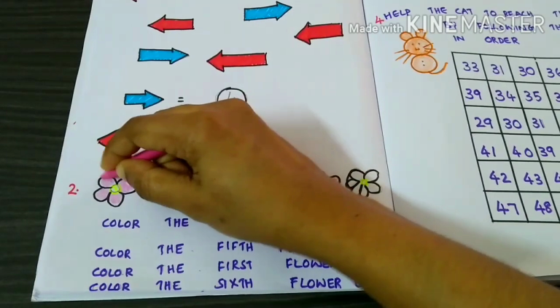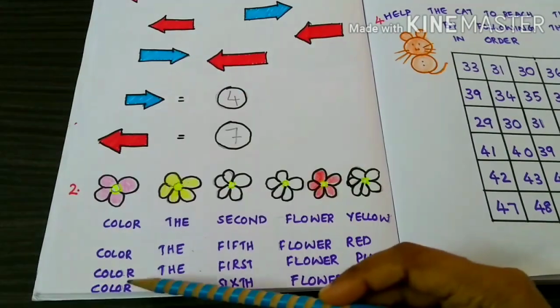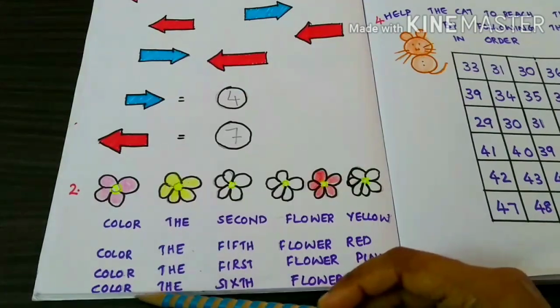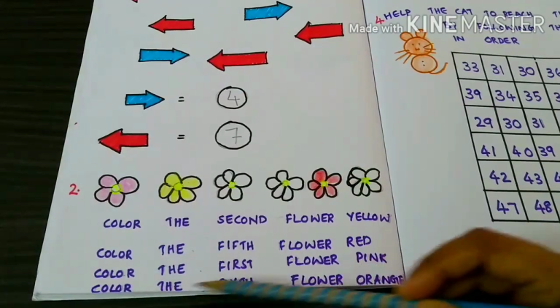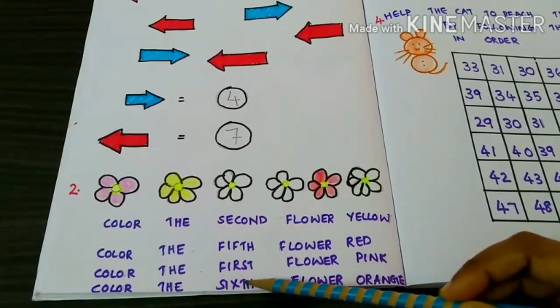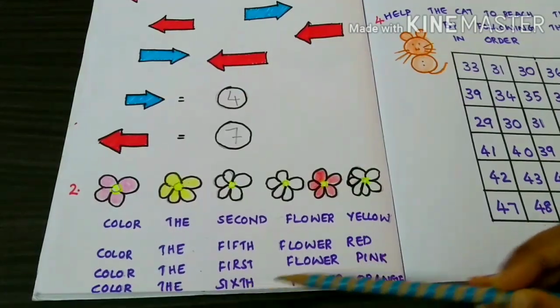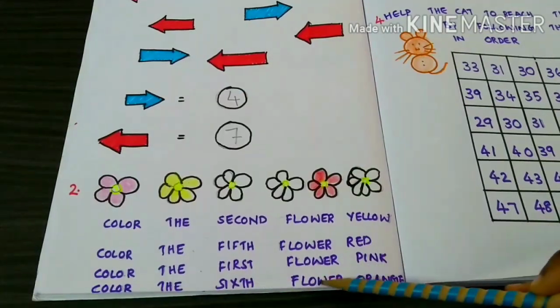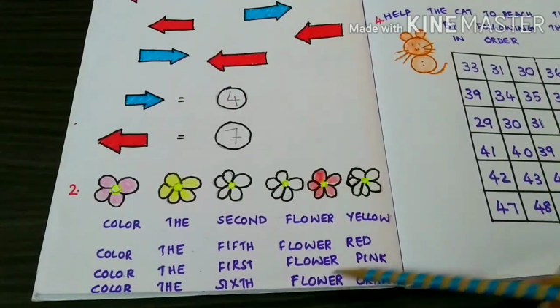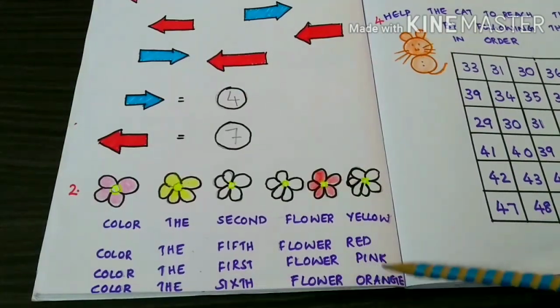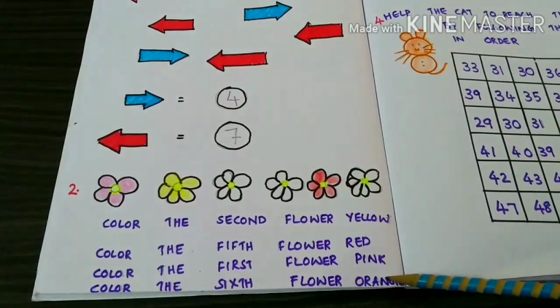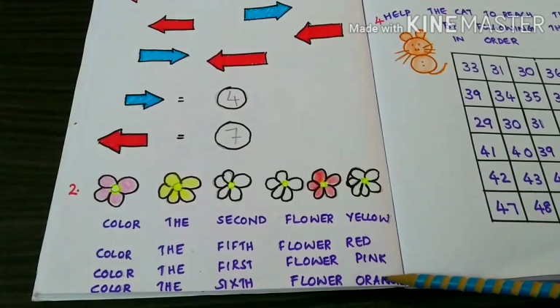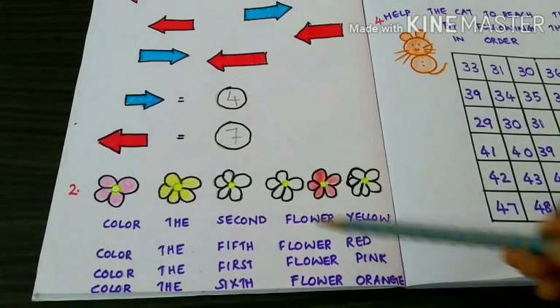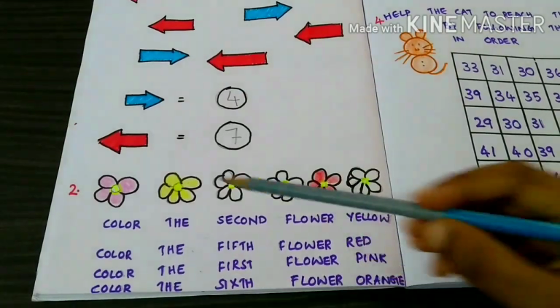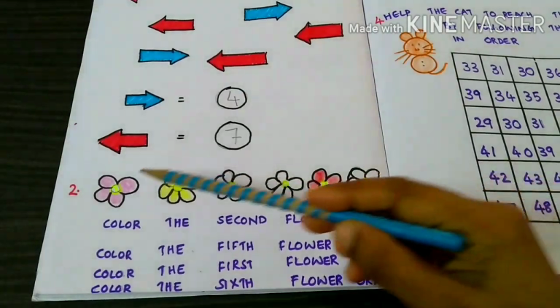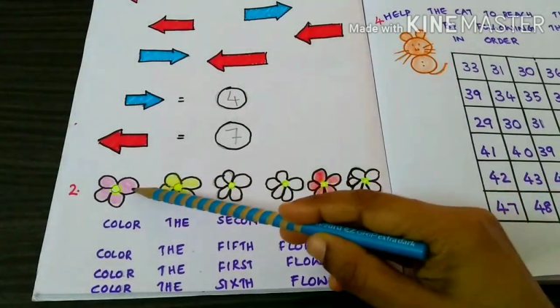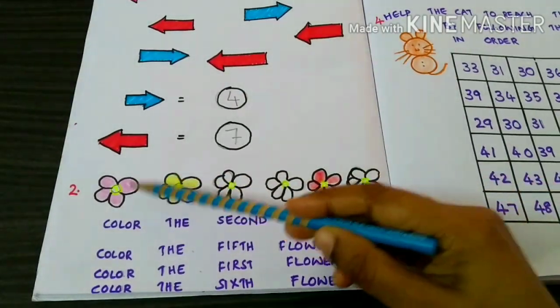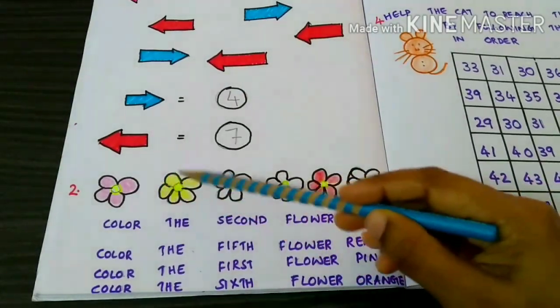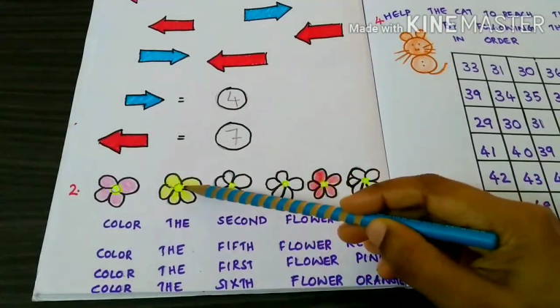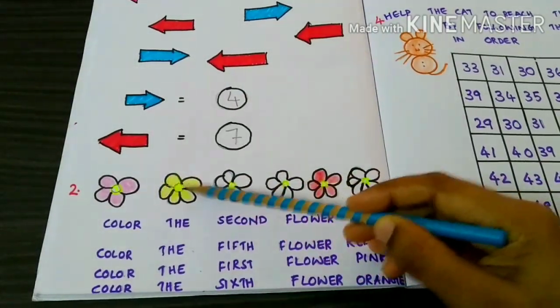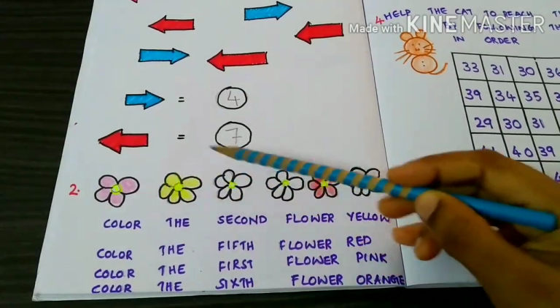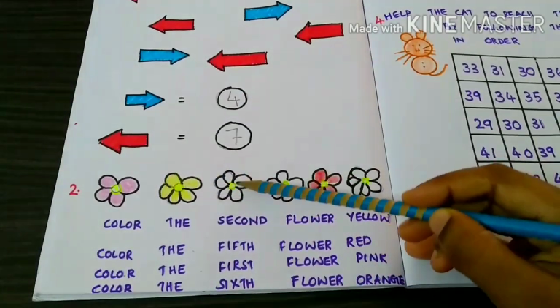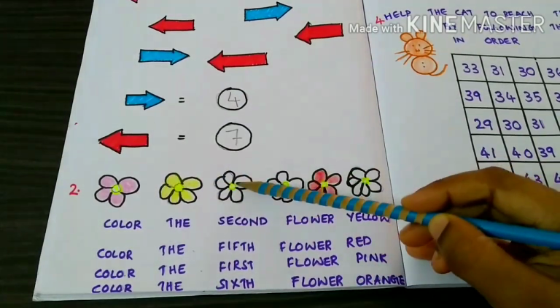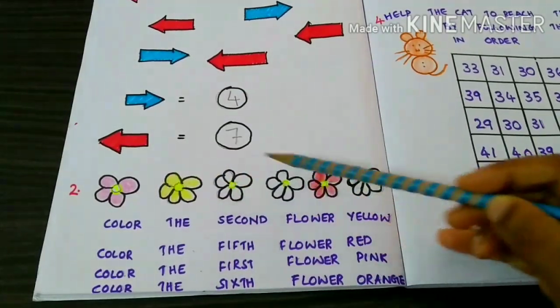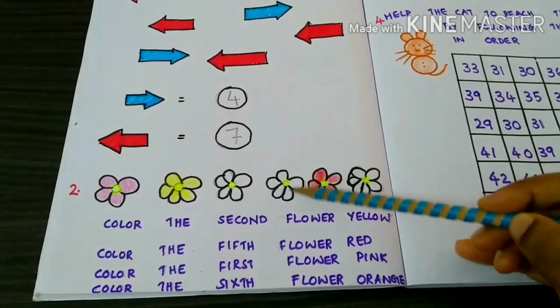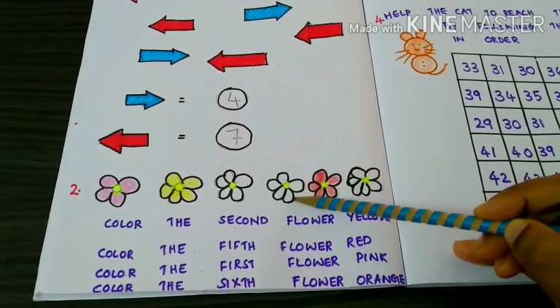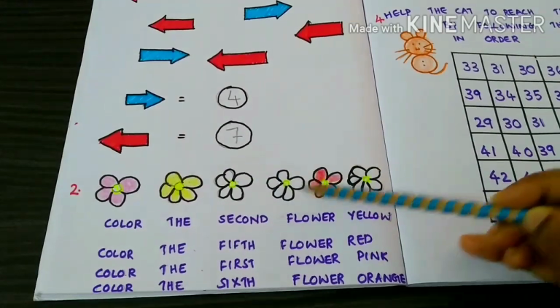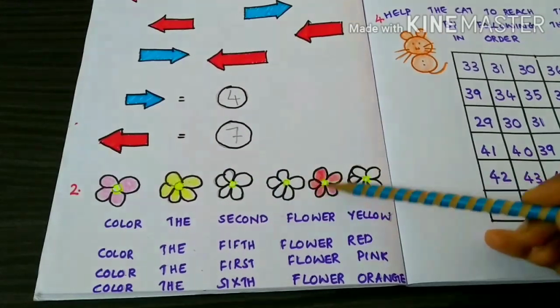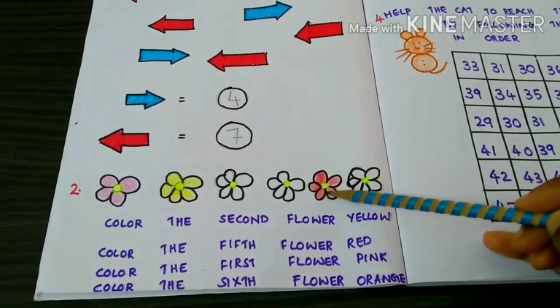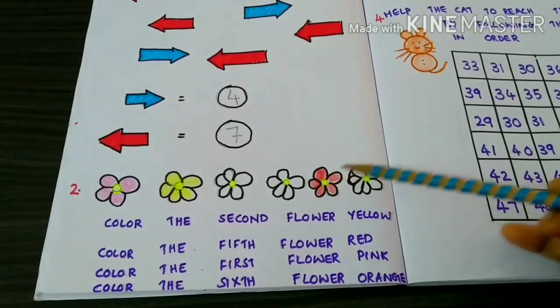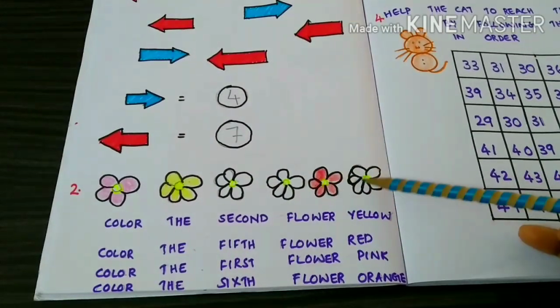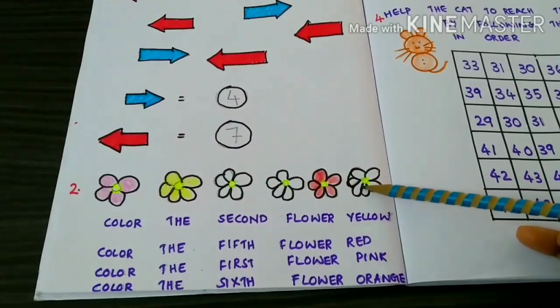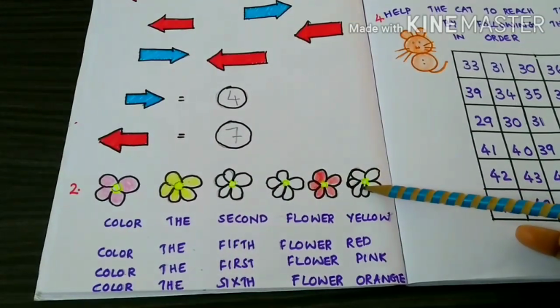Color the sixth flower orange. 1, 2, 3, 4, 5, 6.